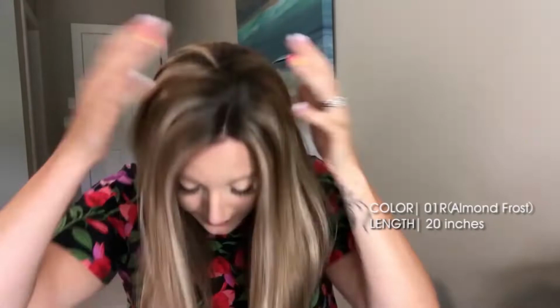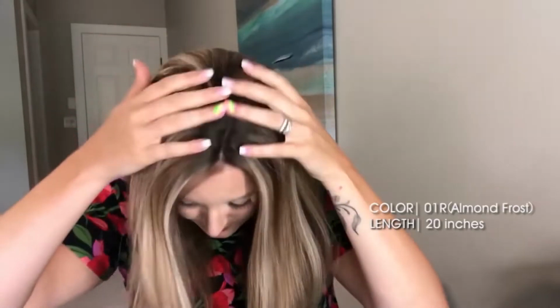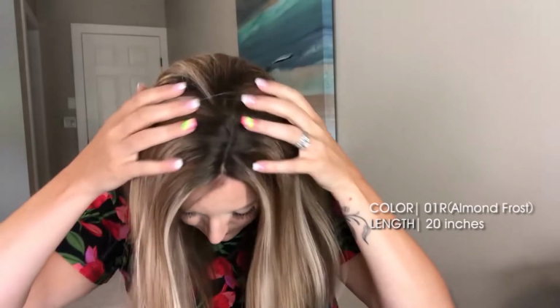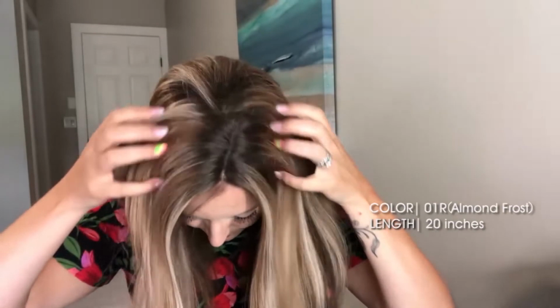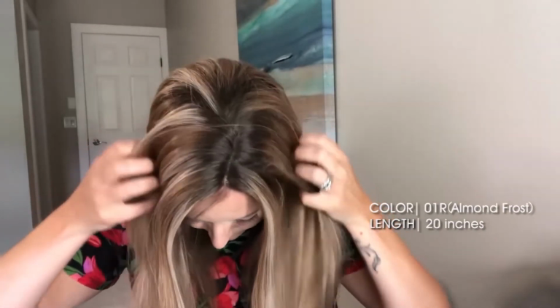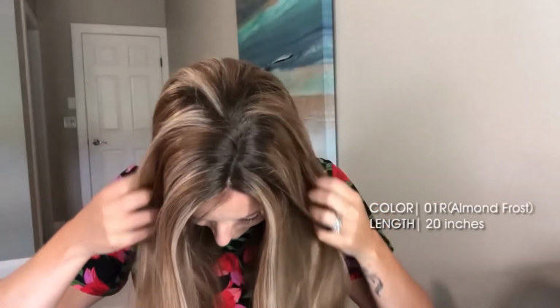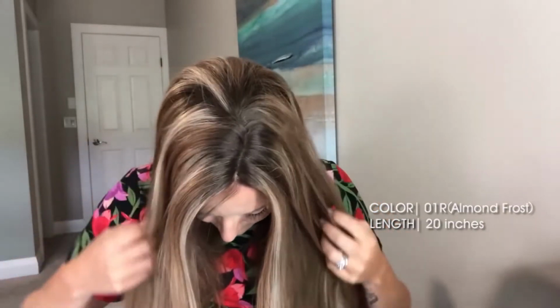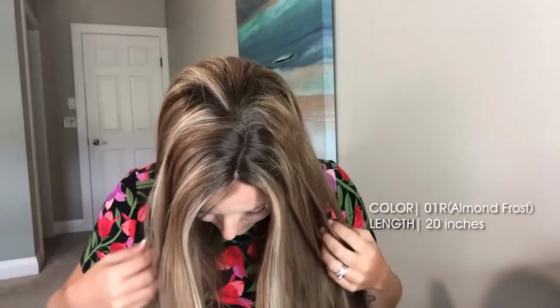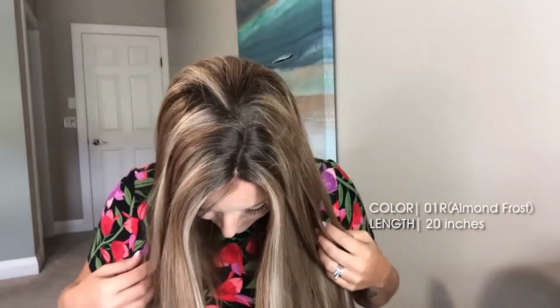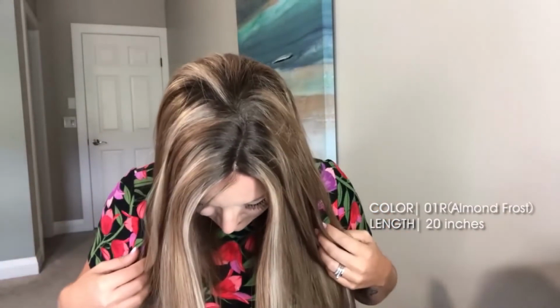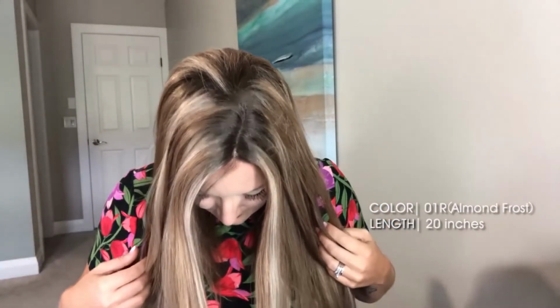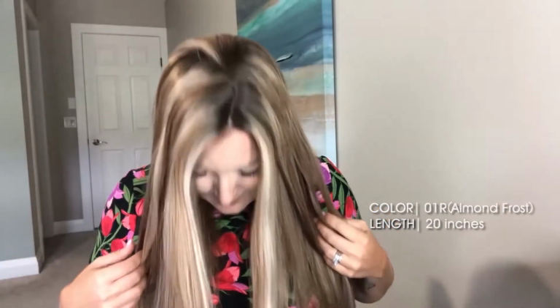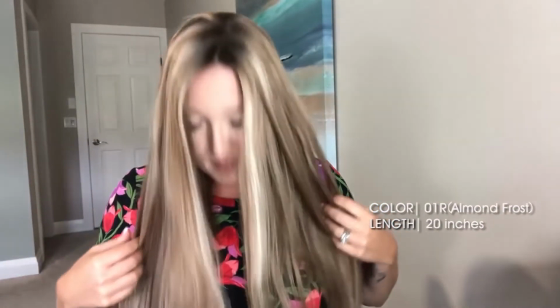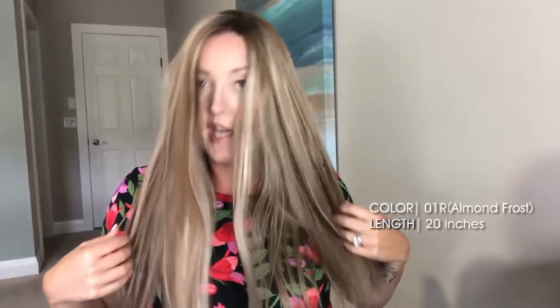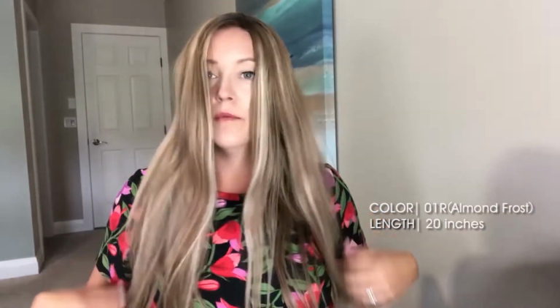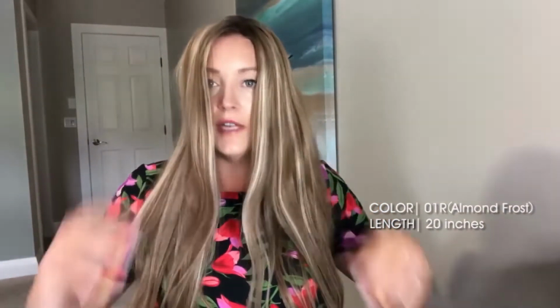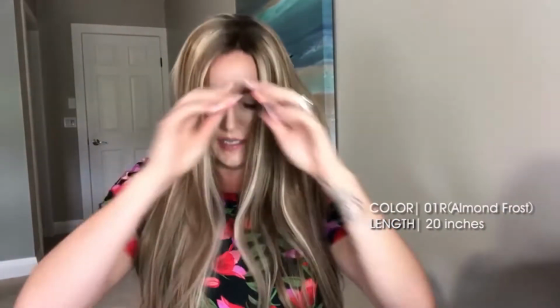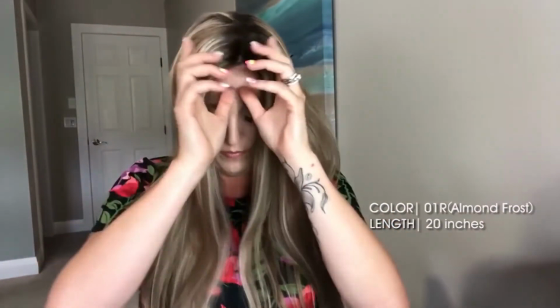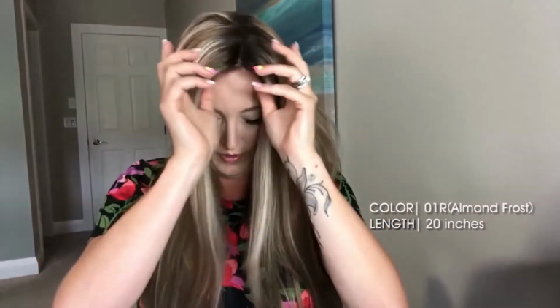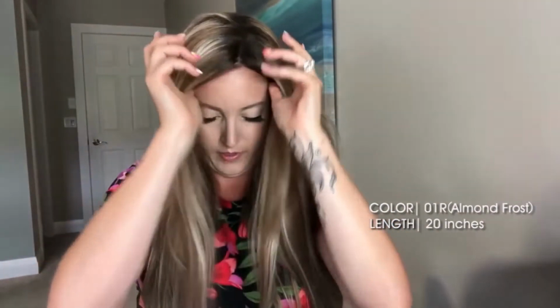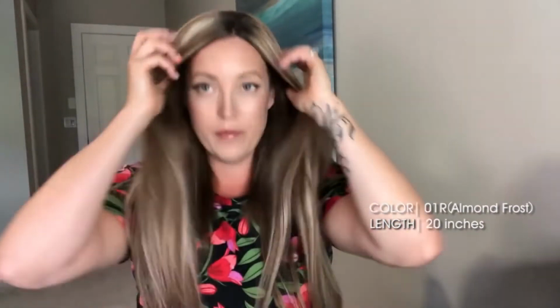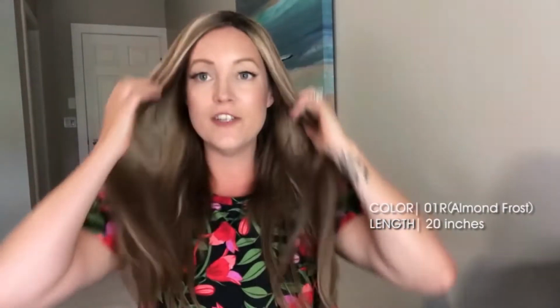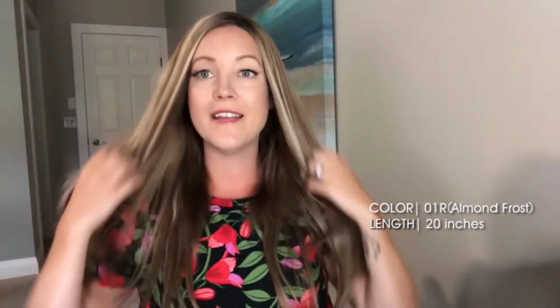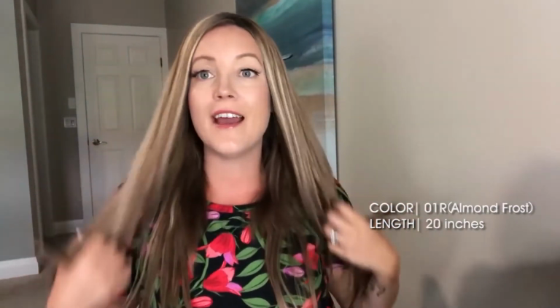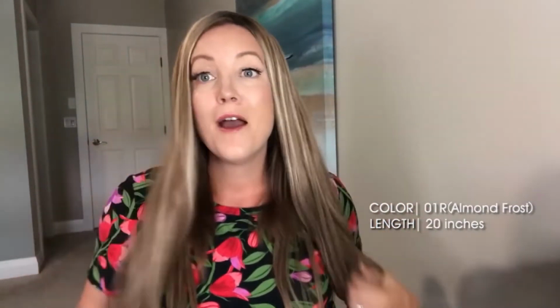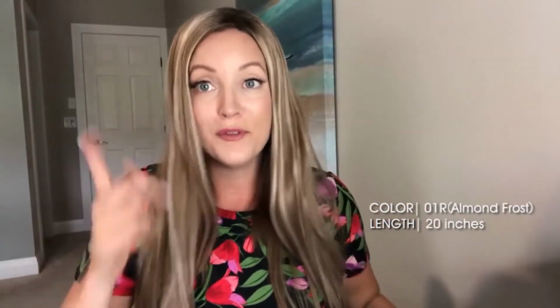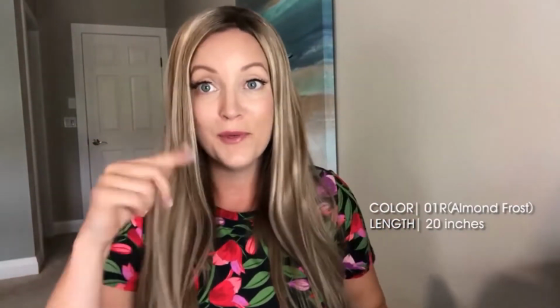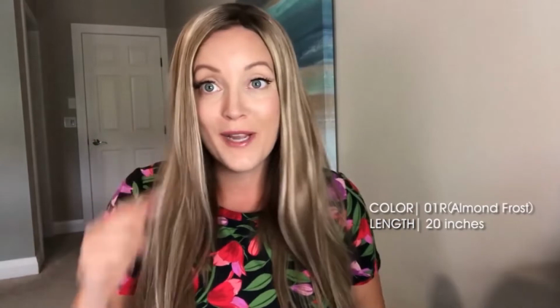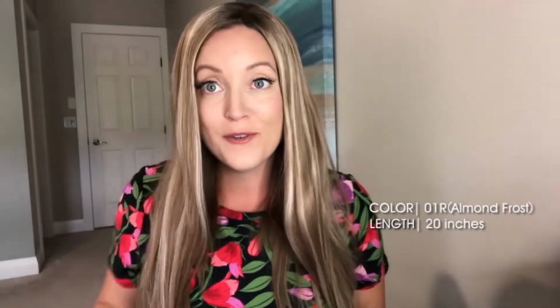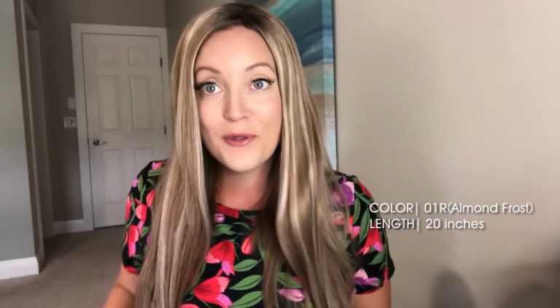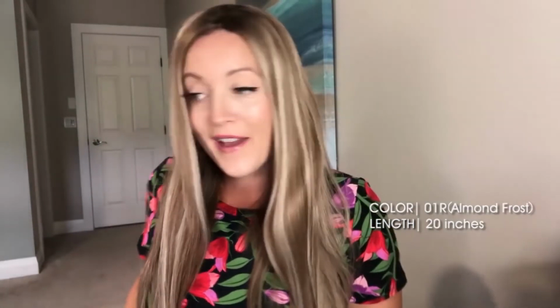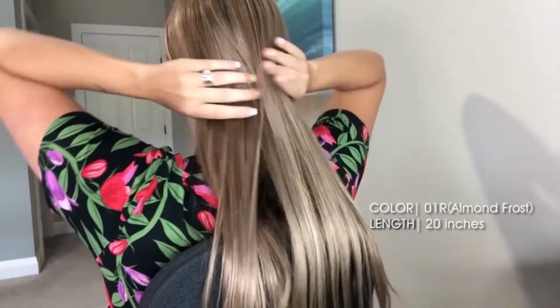This is what the part looks like. As you can see, it has some subtle shading and I really, really appreciate that. I will spin around and show you the back.